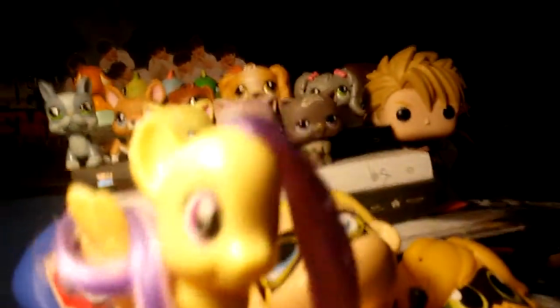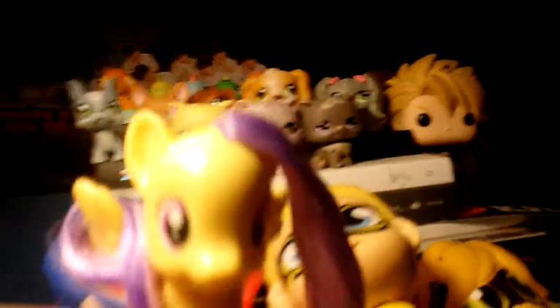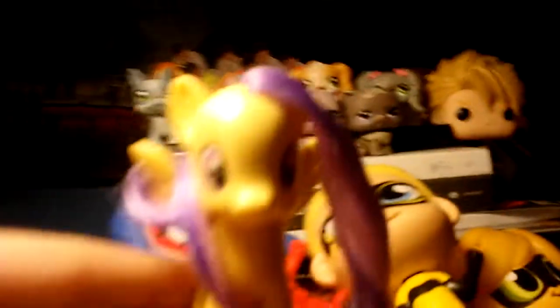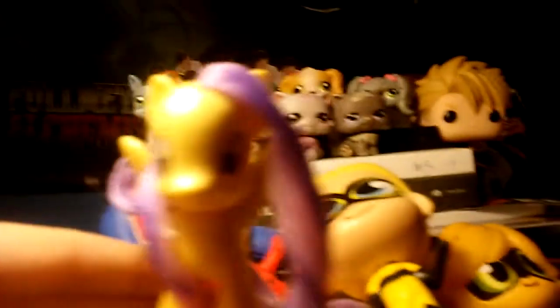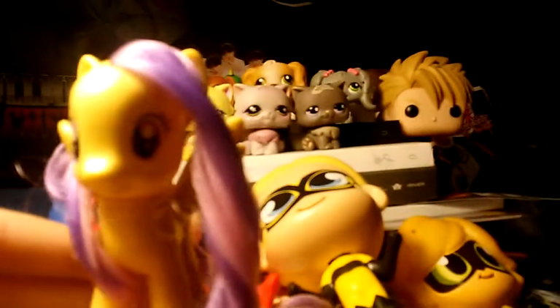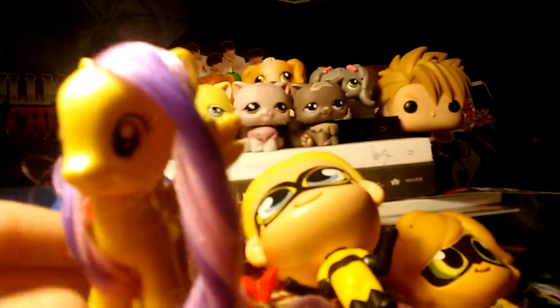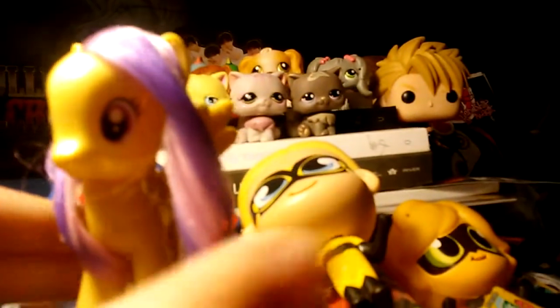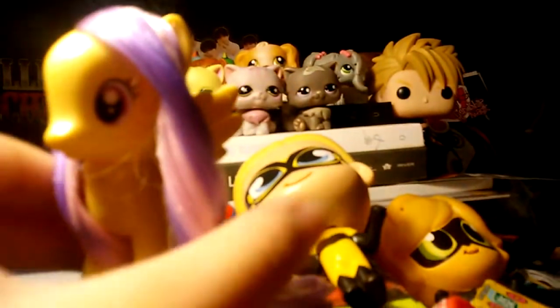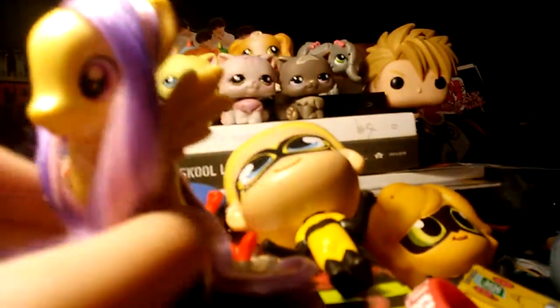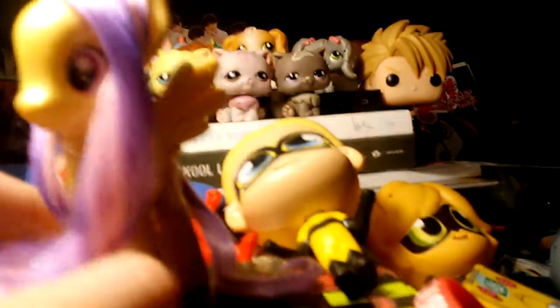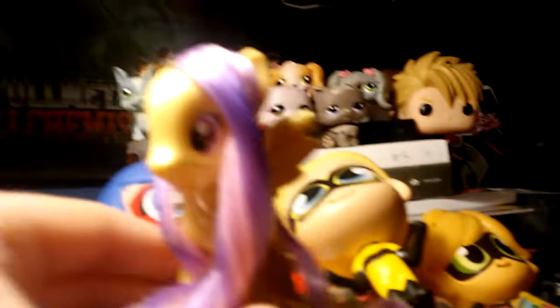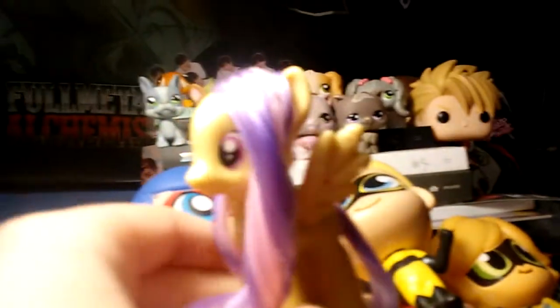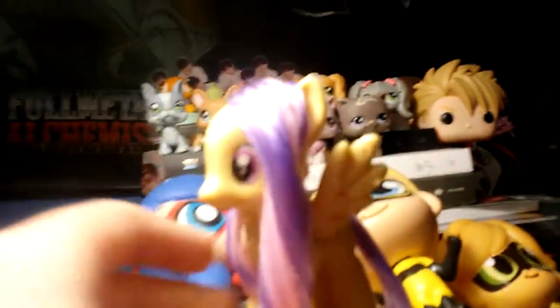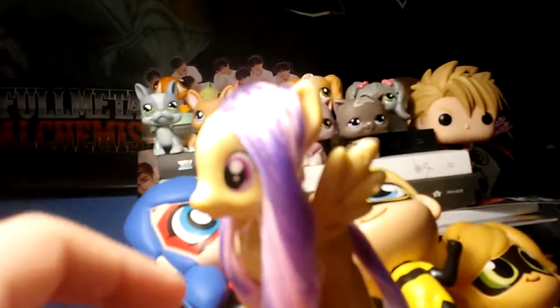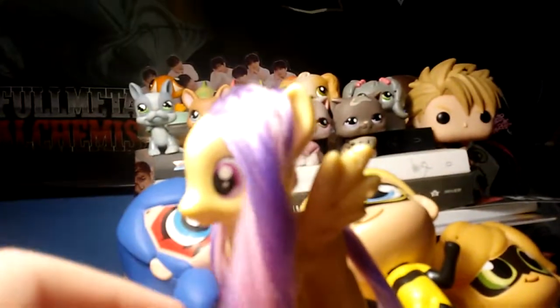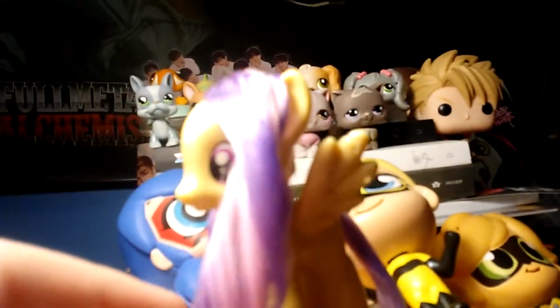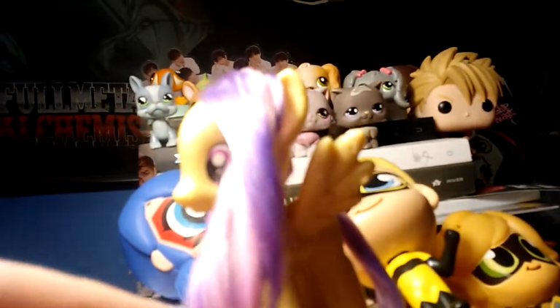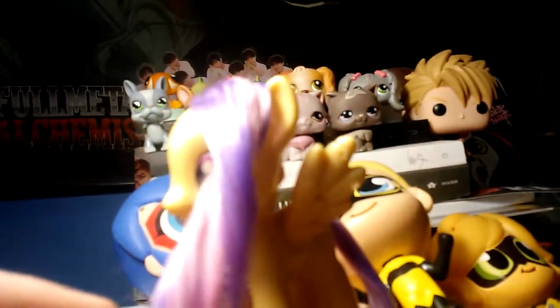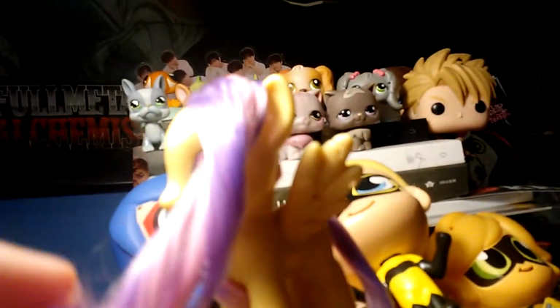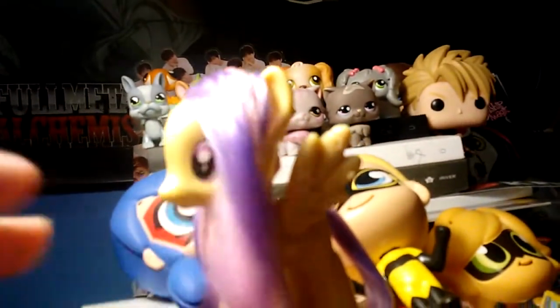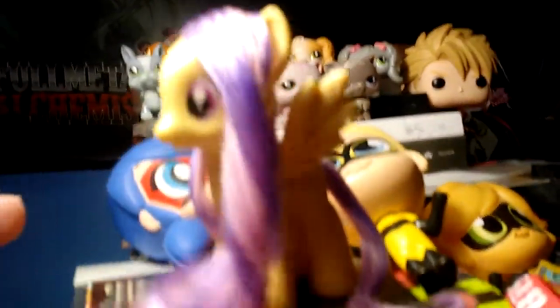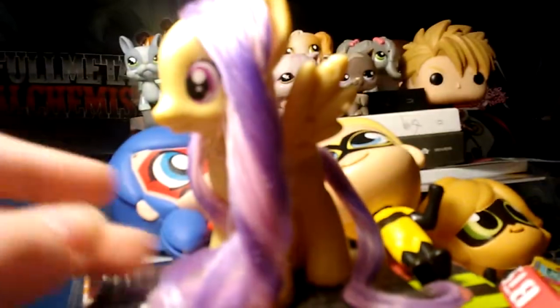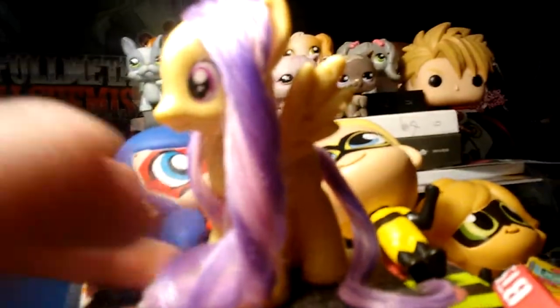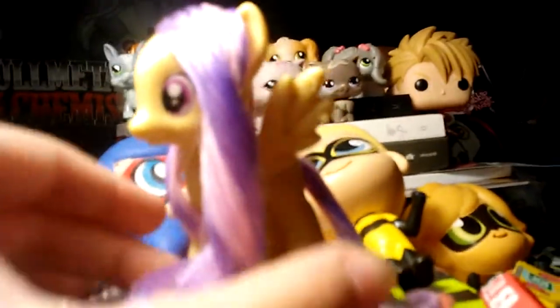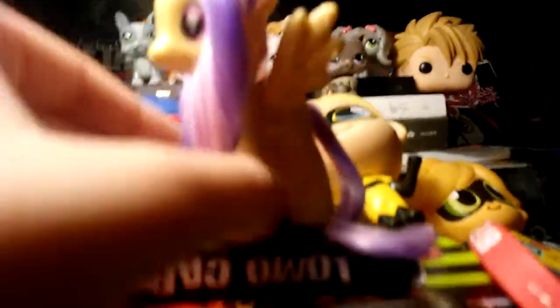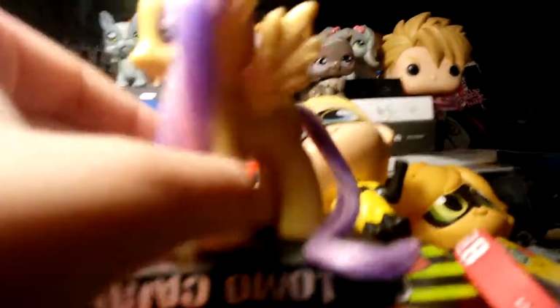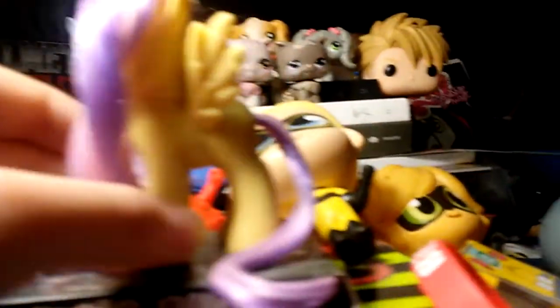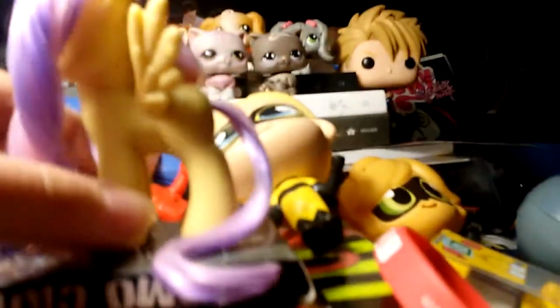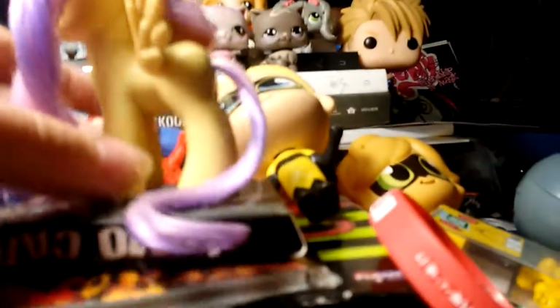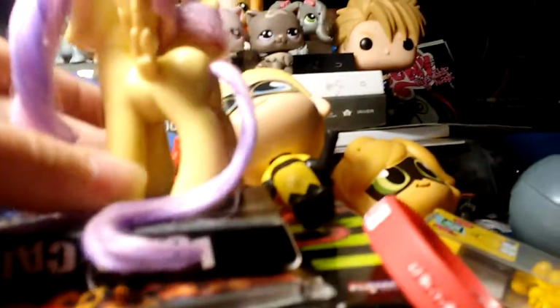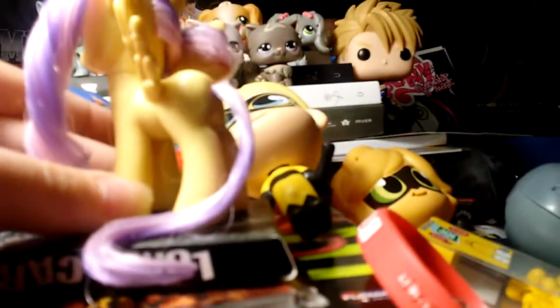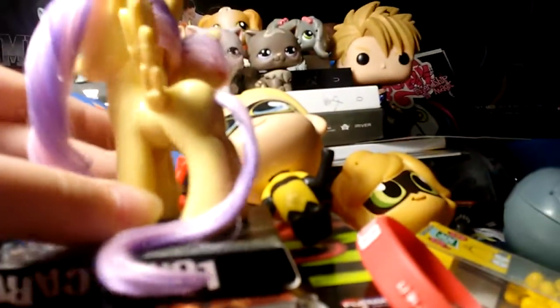I styled her mane. This is curled. The tail is long and straight.